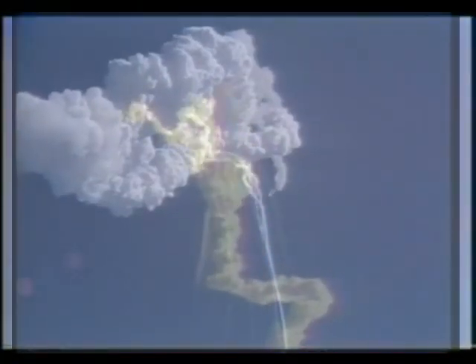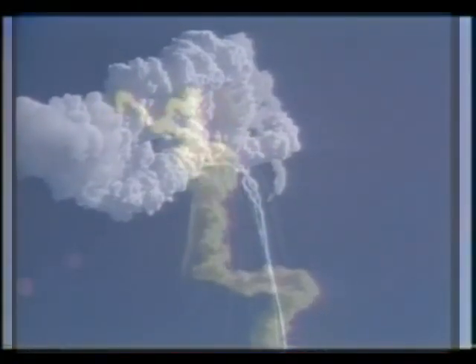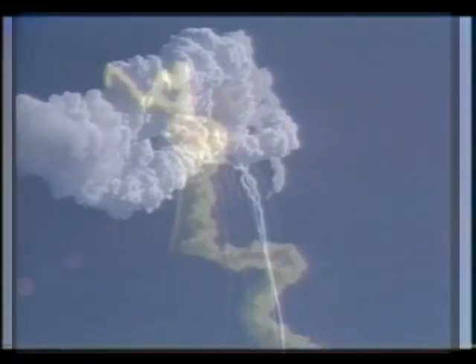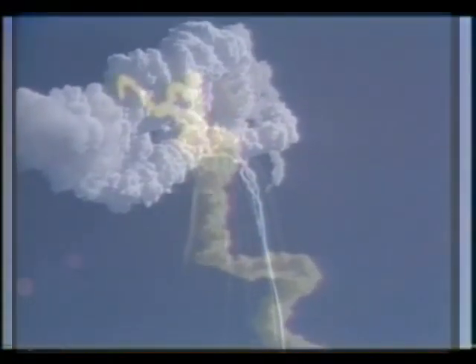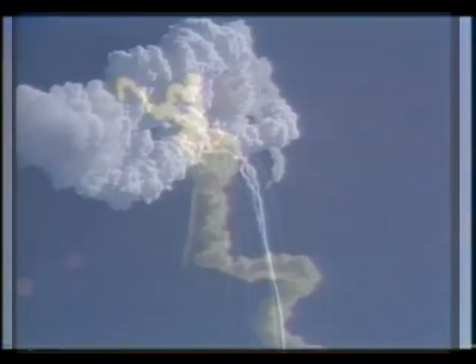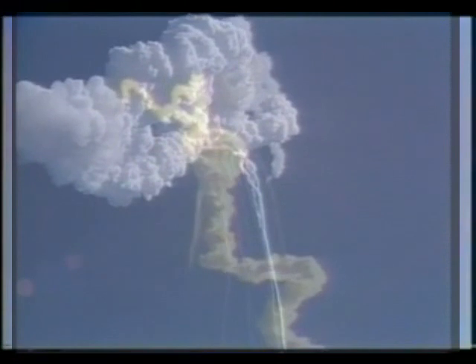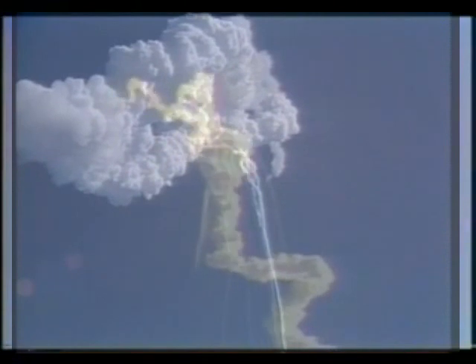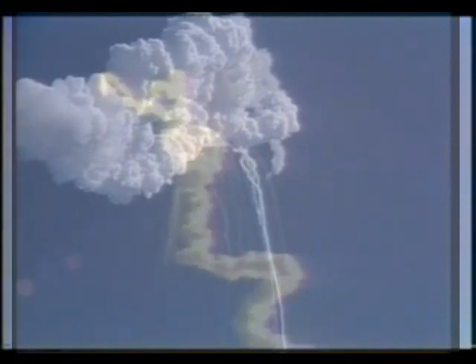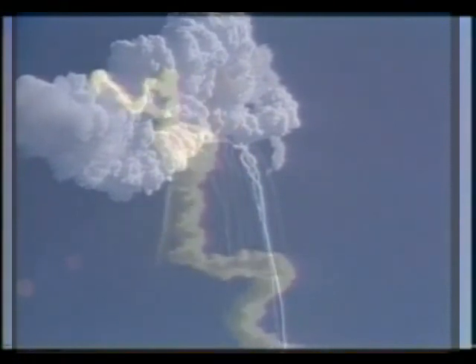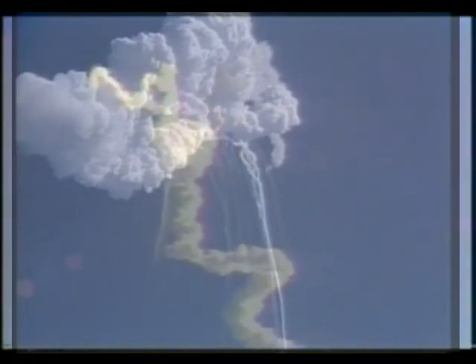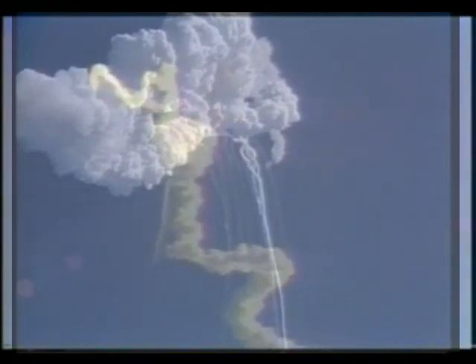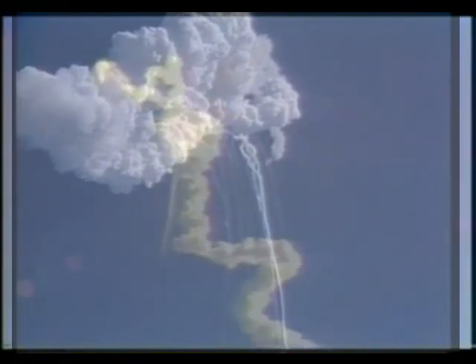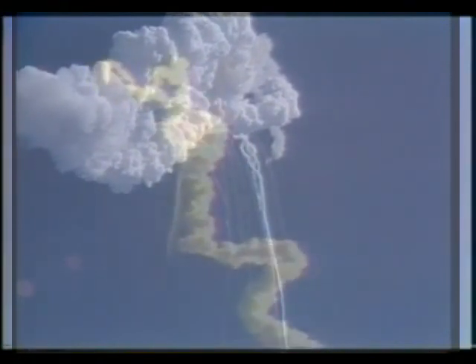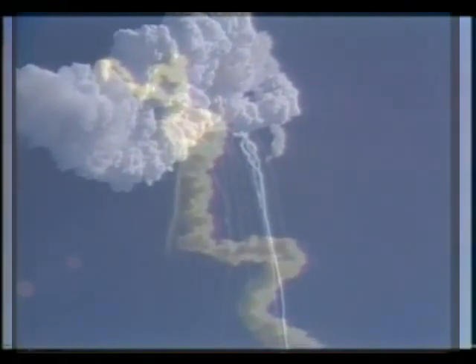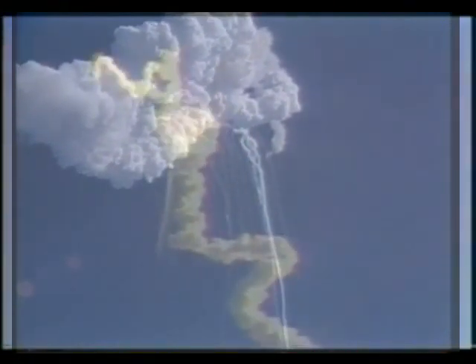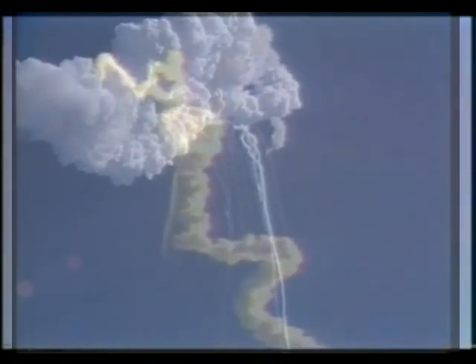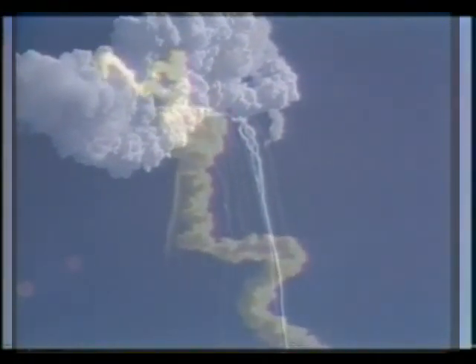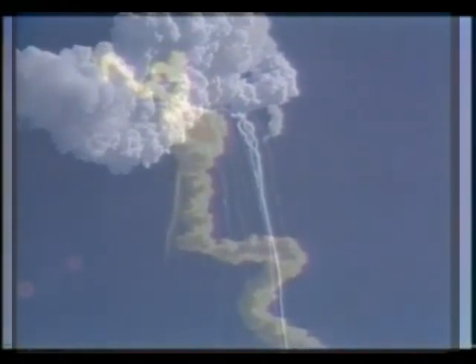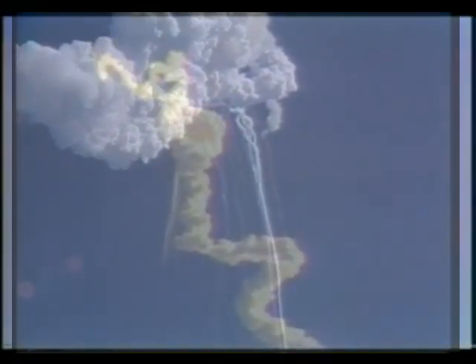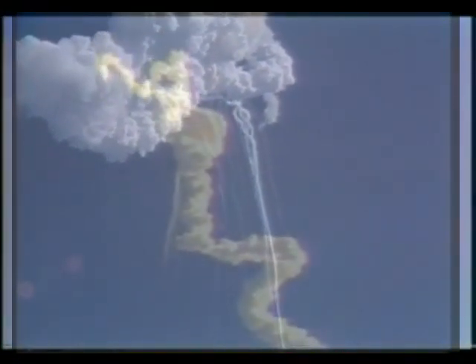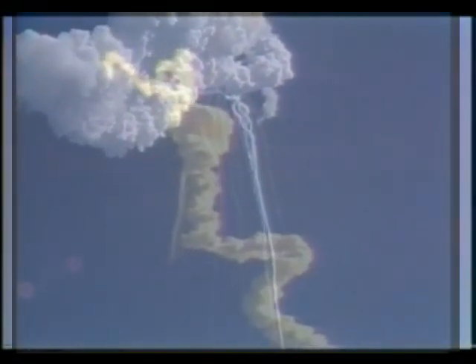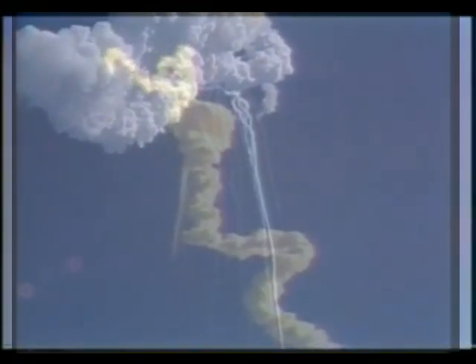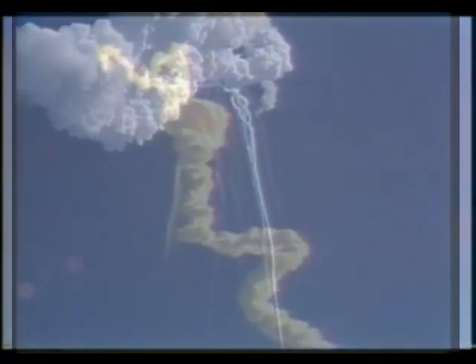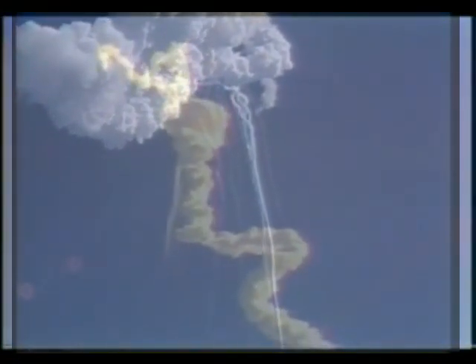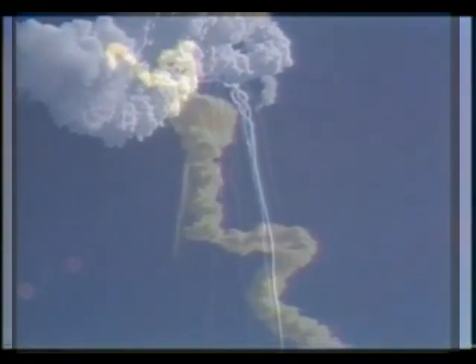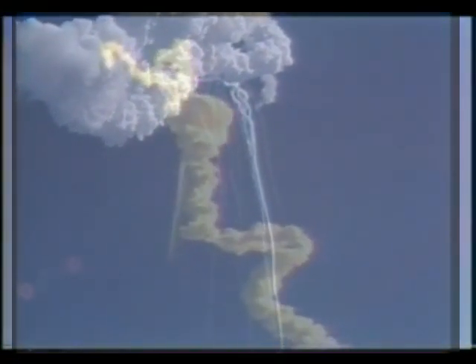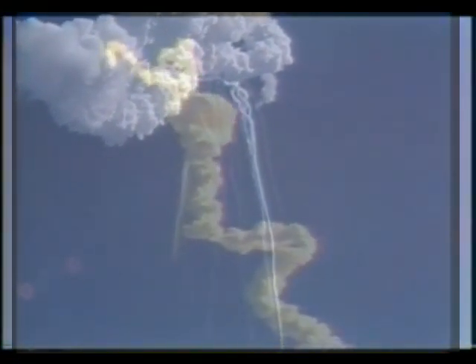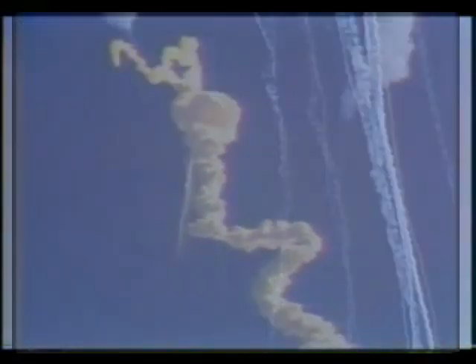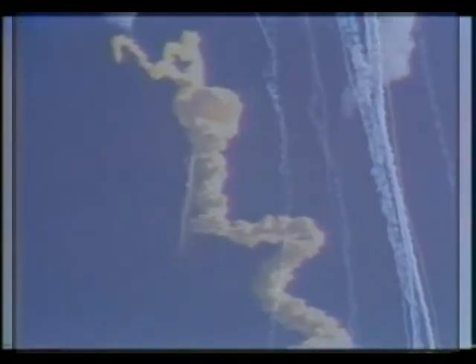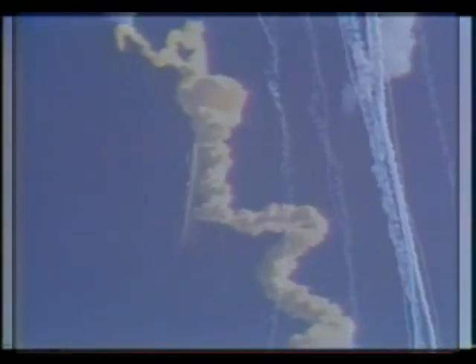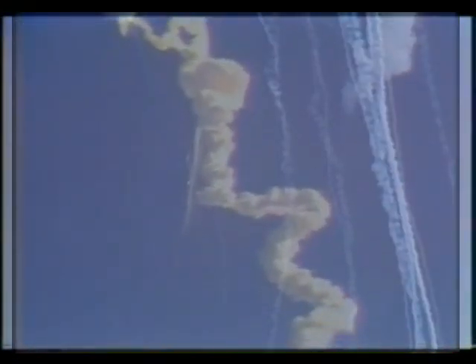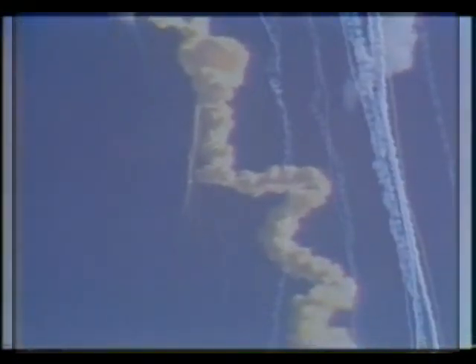Flight controllers here looking very carefully at the situation. Obviously a major malfunction.